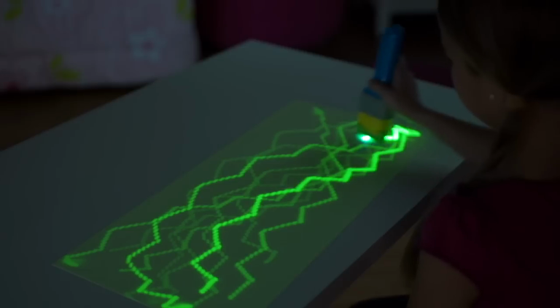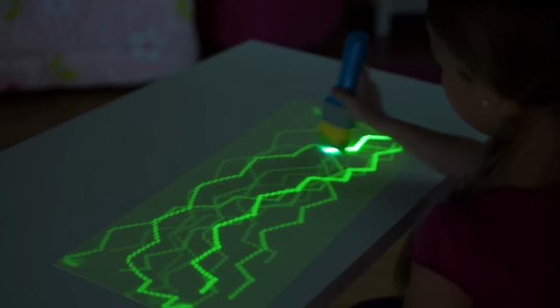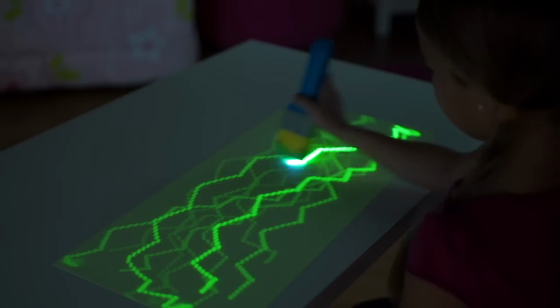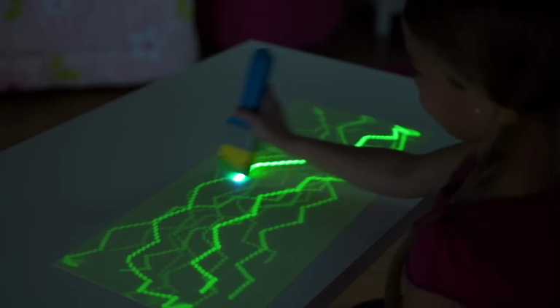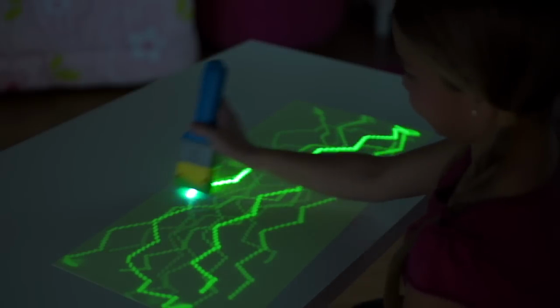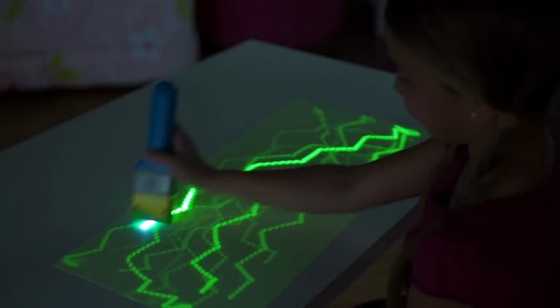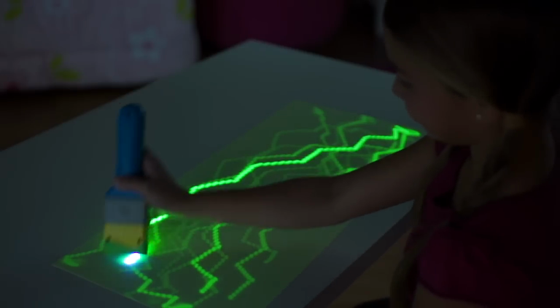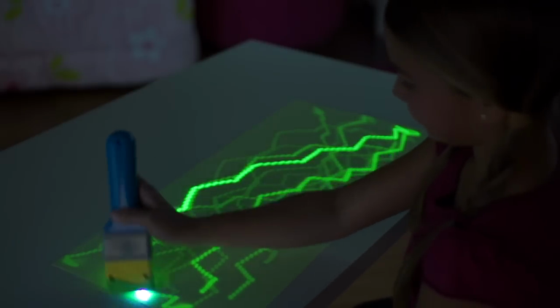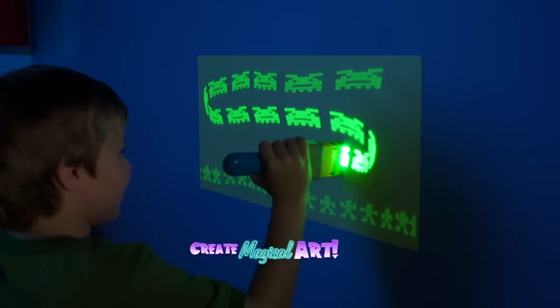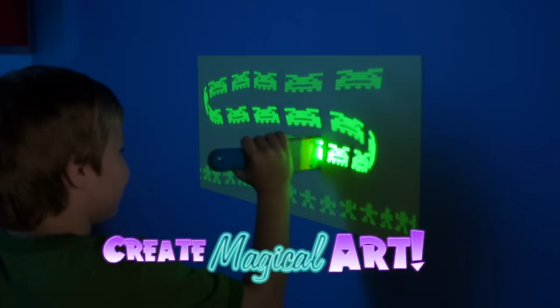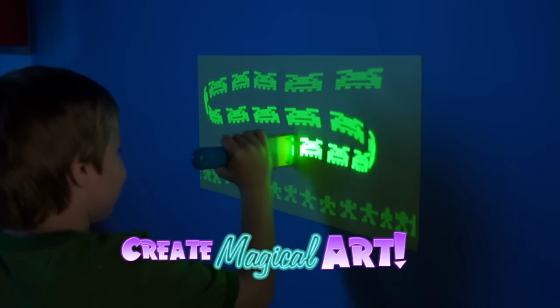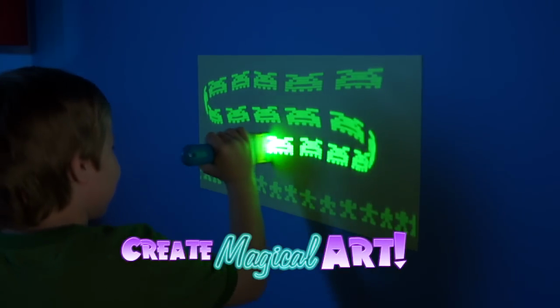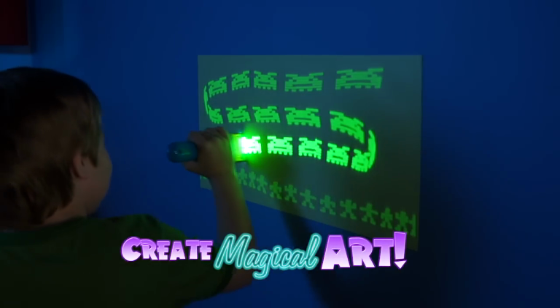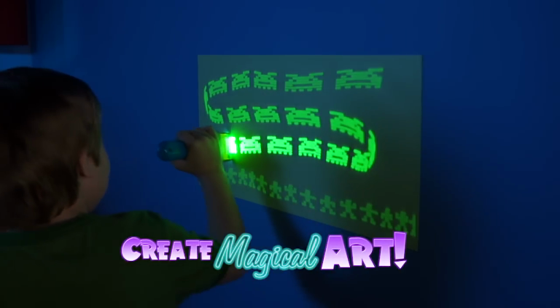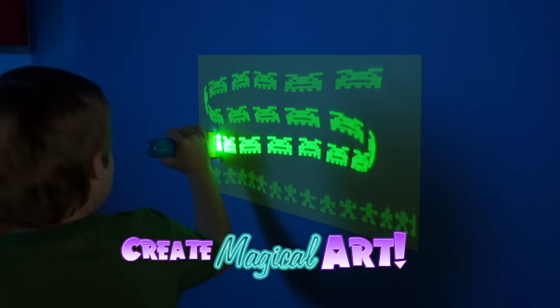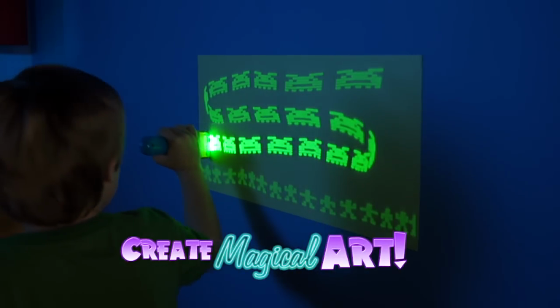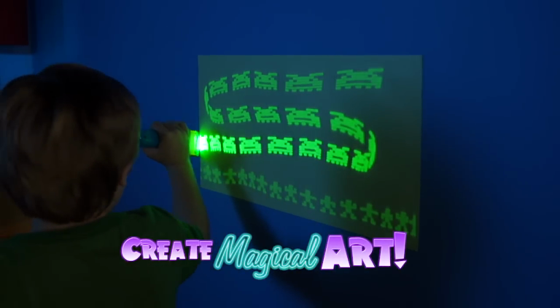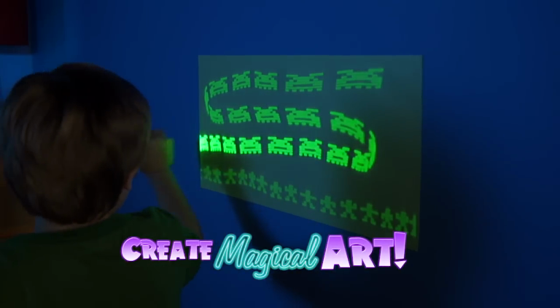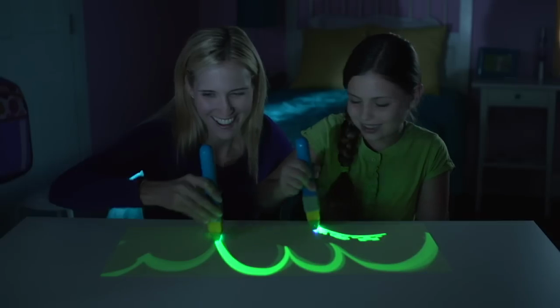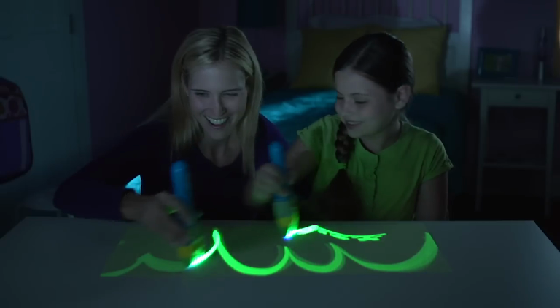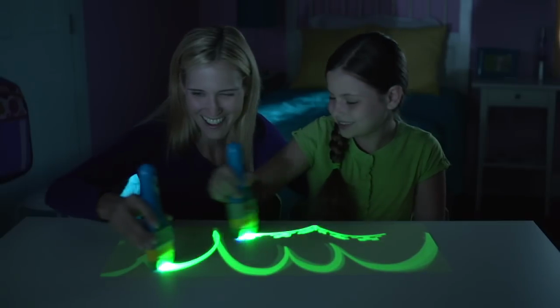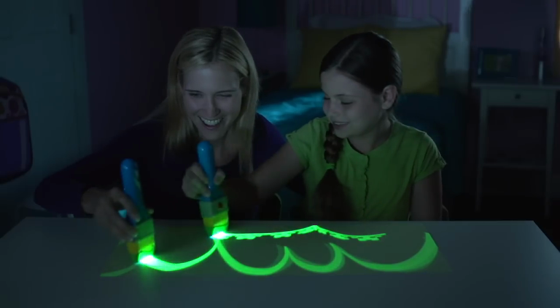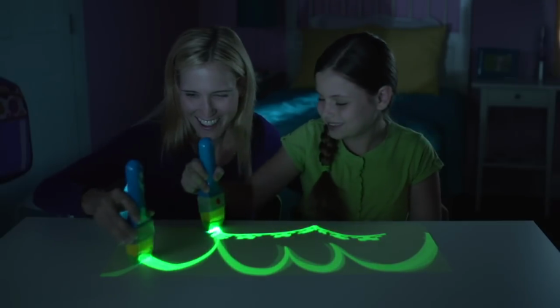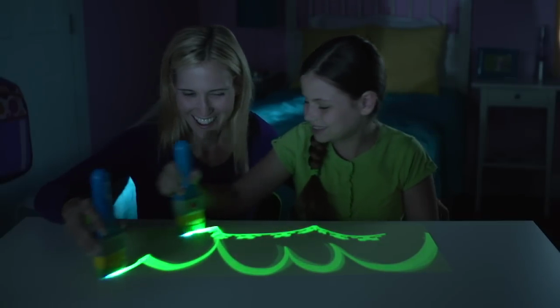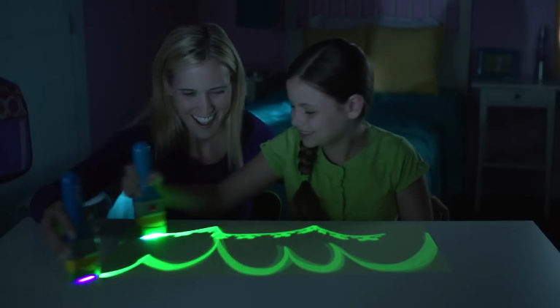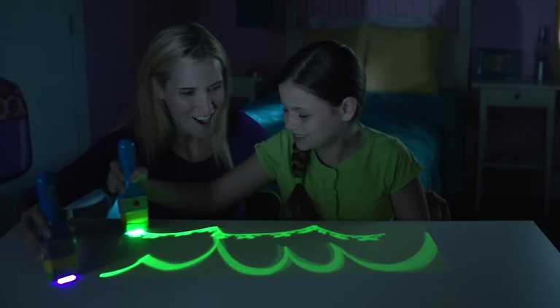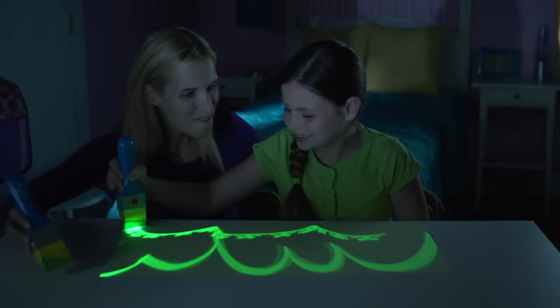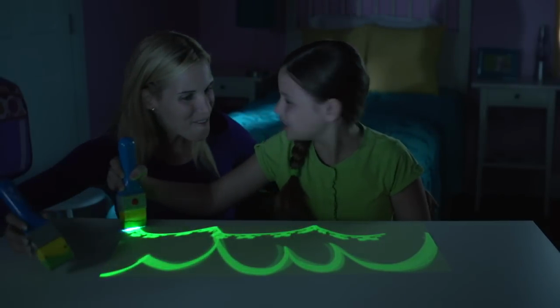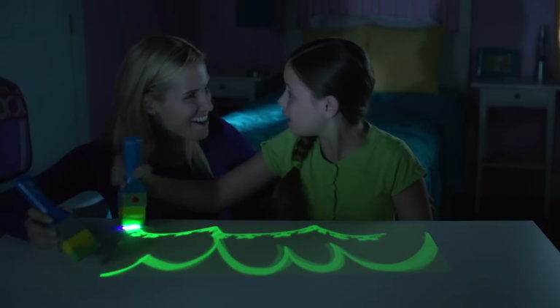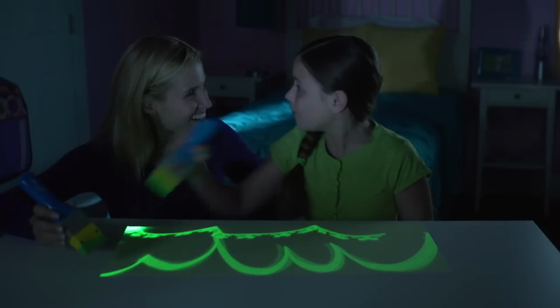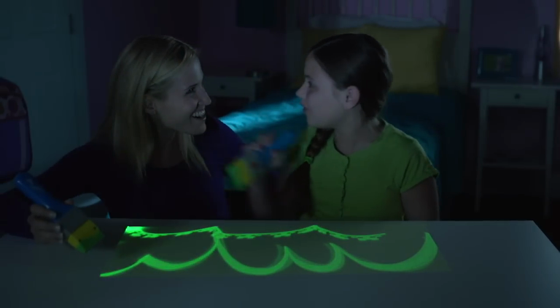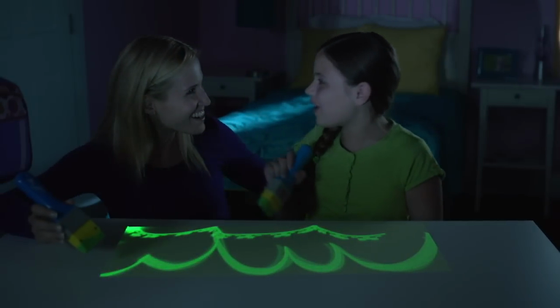Now it's easy to make magical works of art with one brush of light, for Glow Crazy creations that are out of sight.